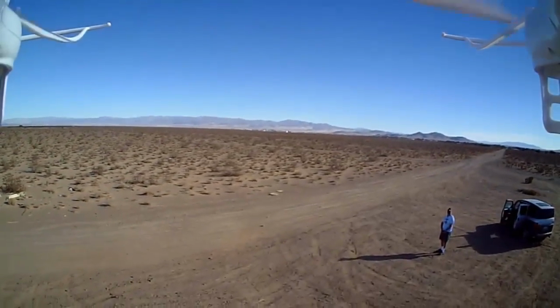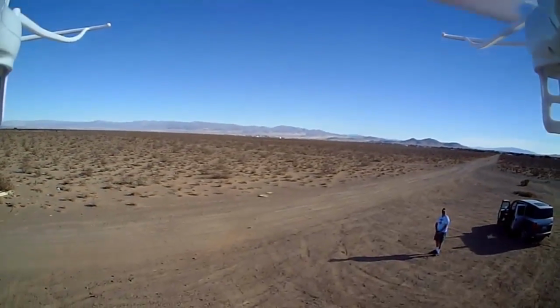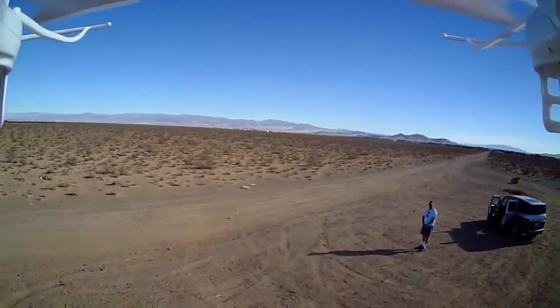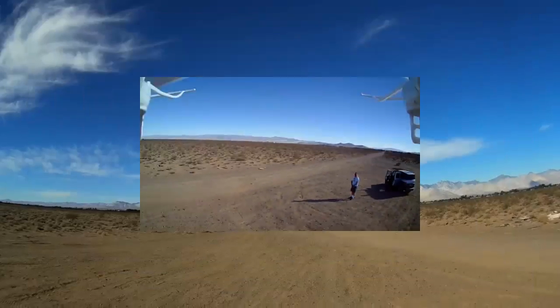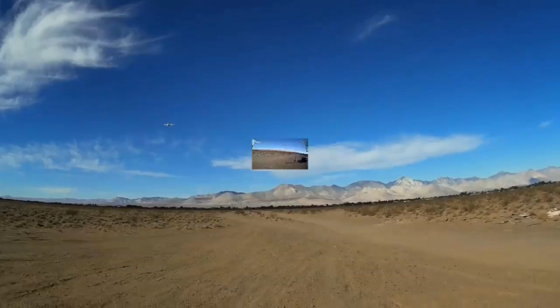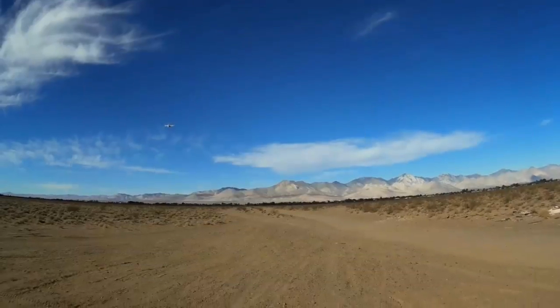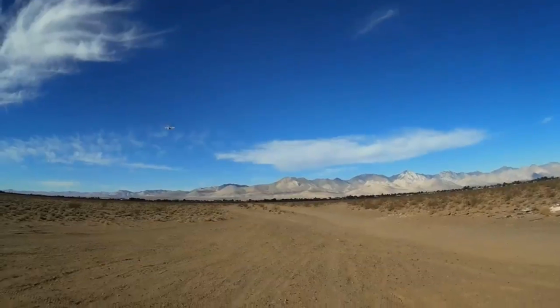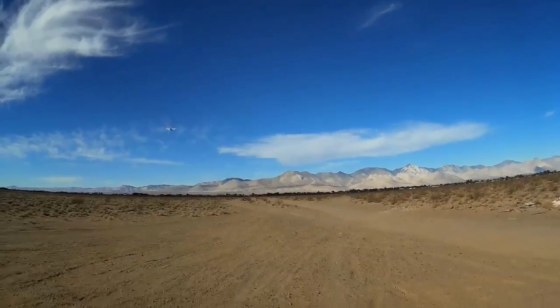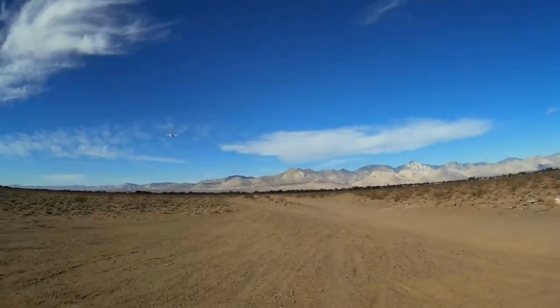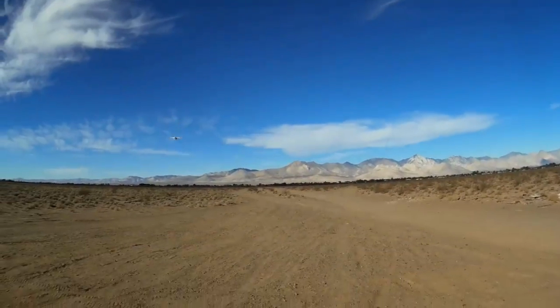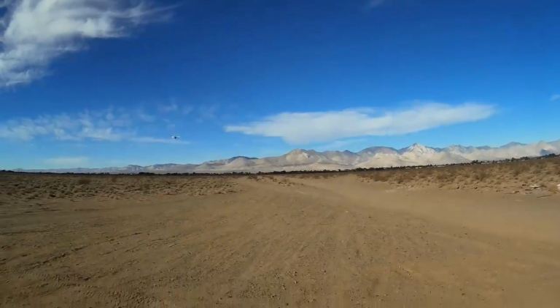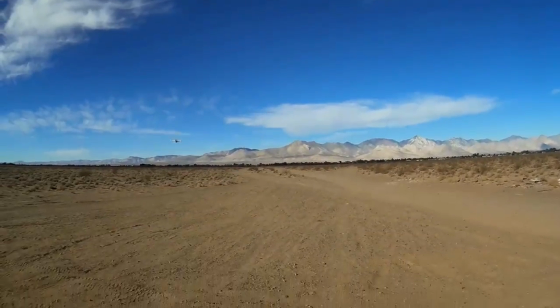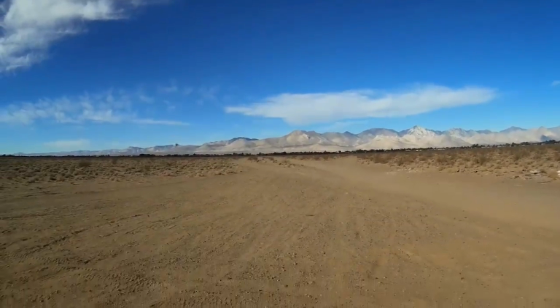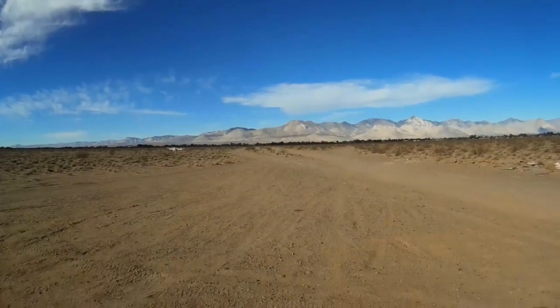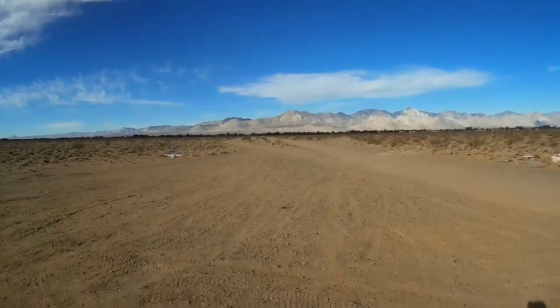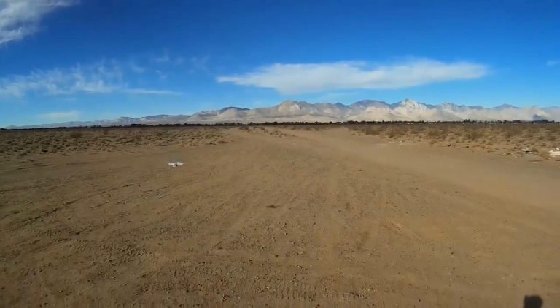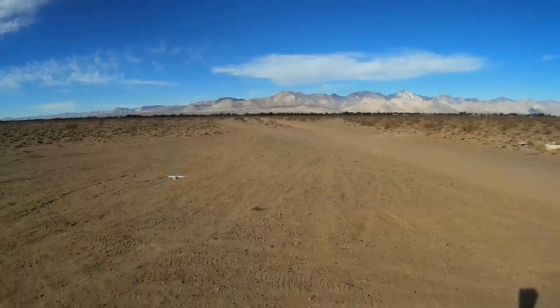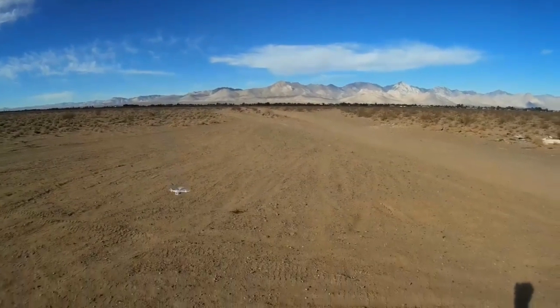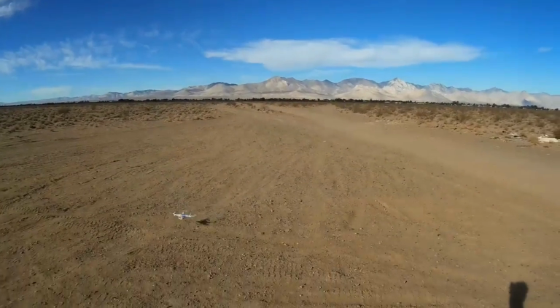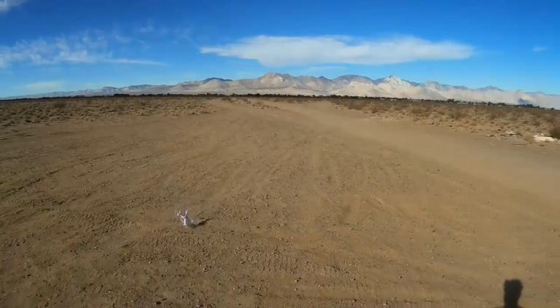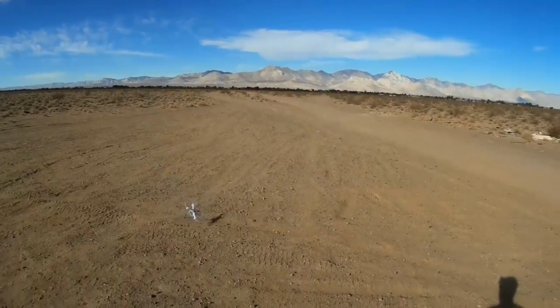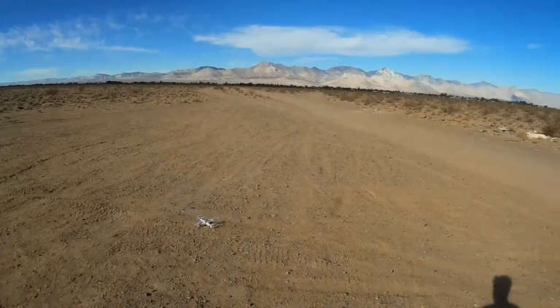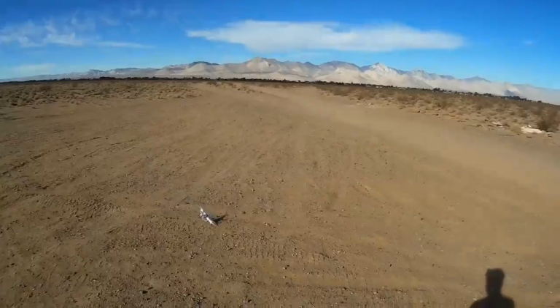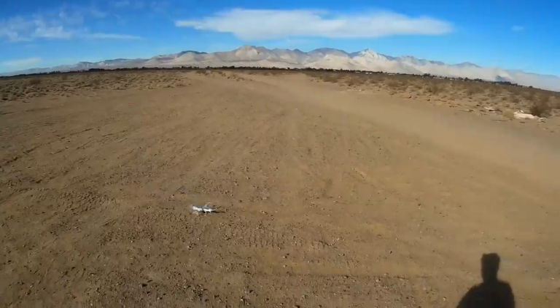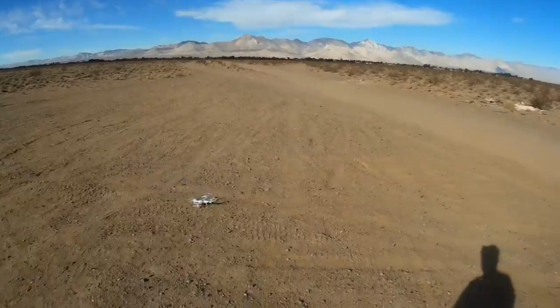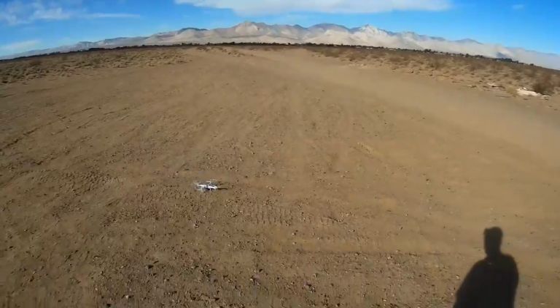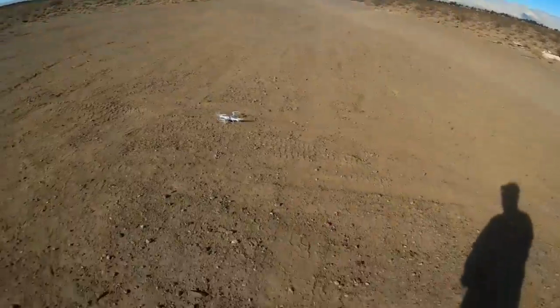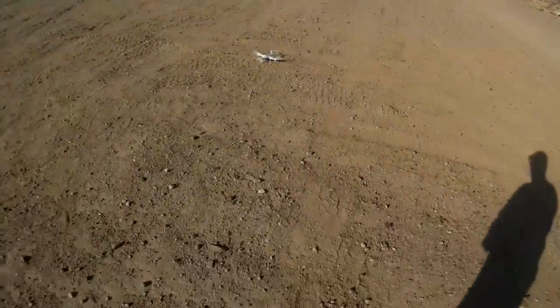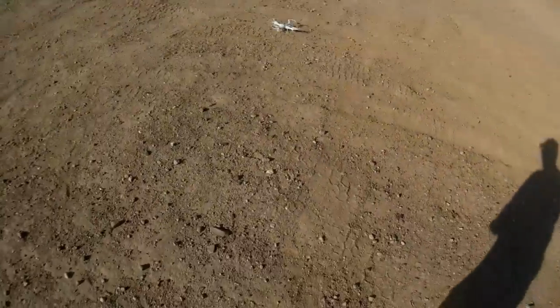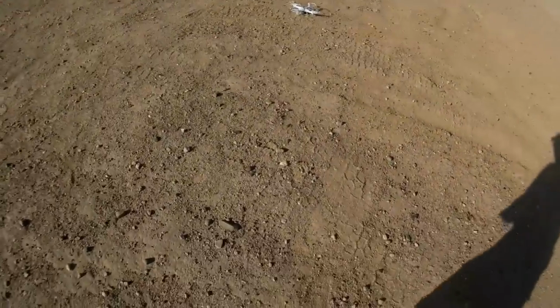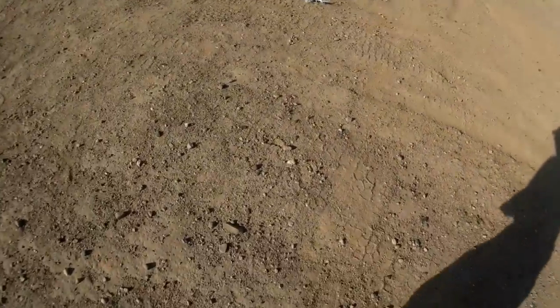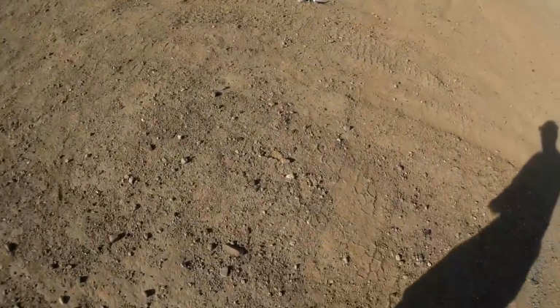I guess the battery is giving out there. Coming in for a landing.